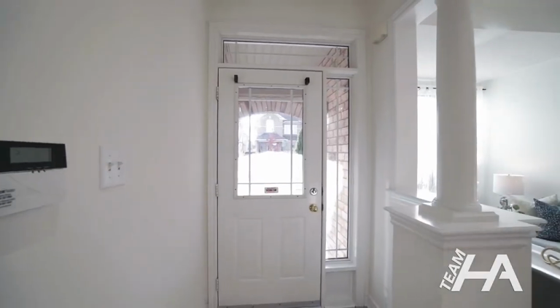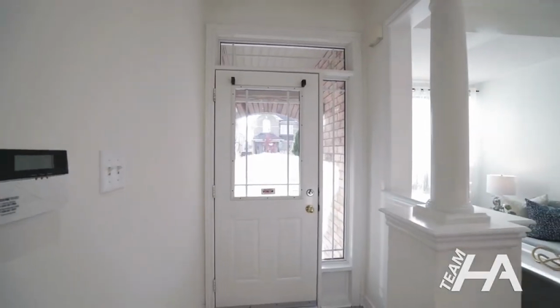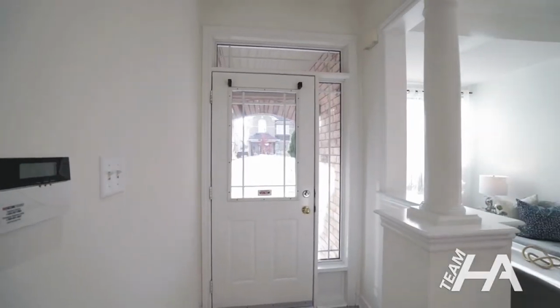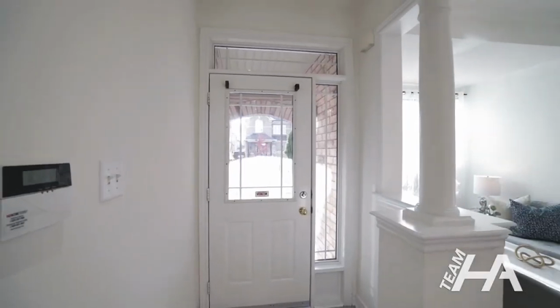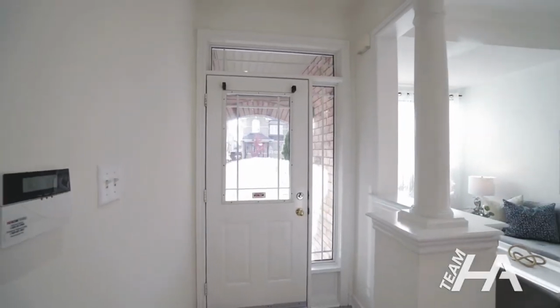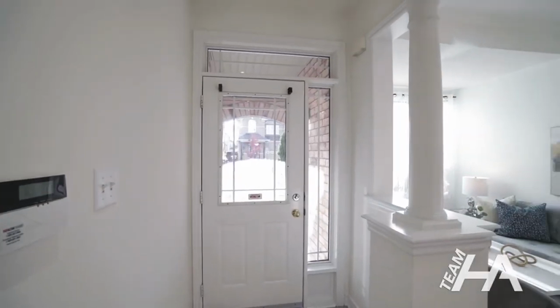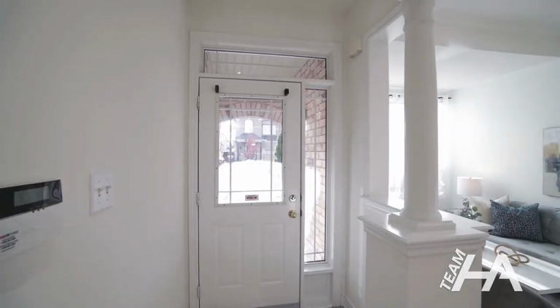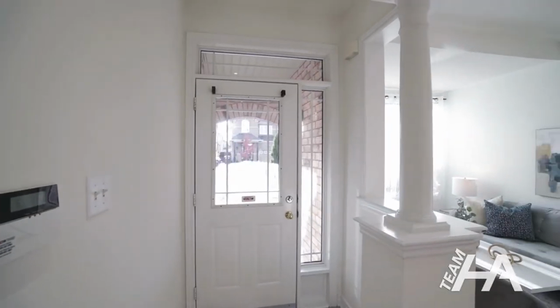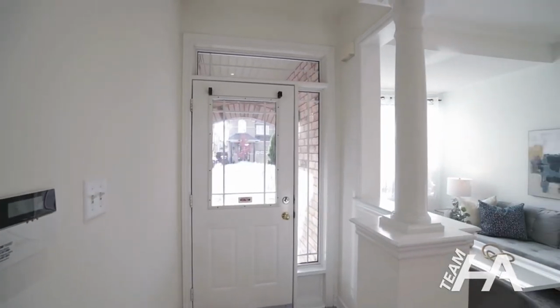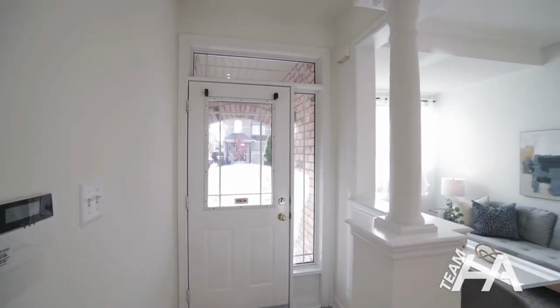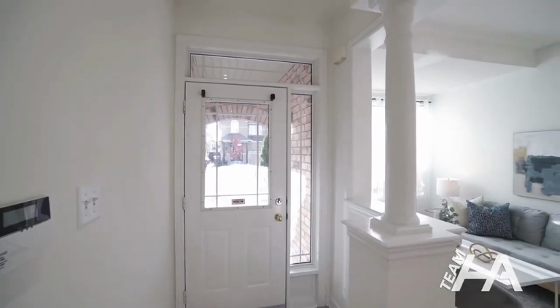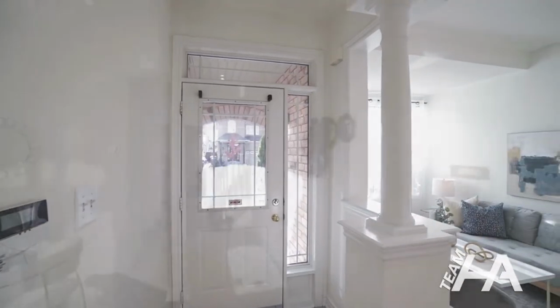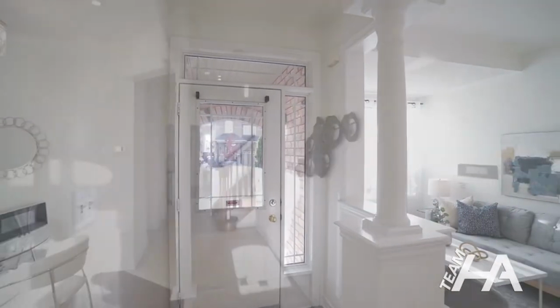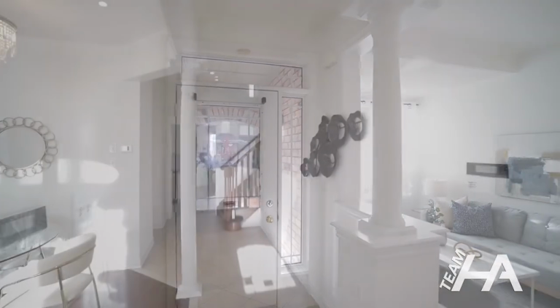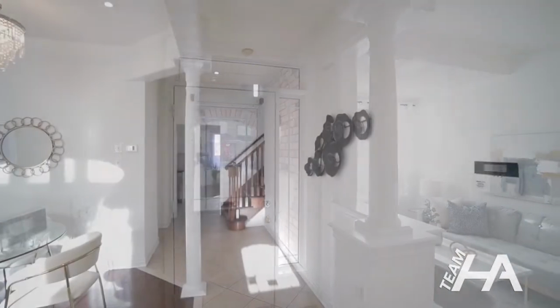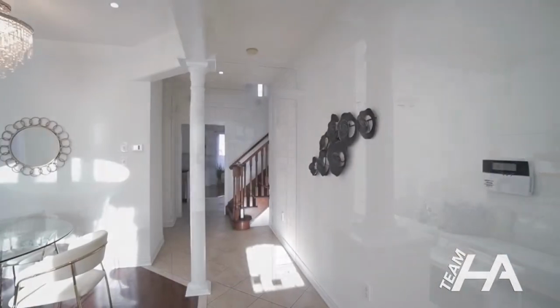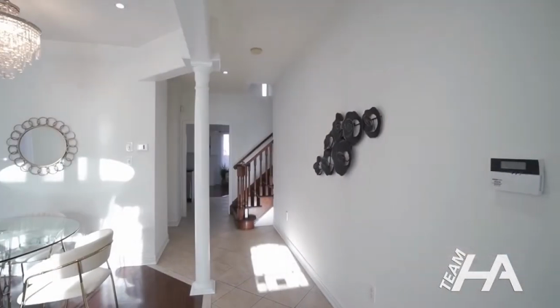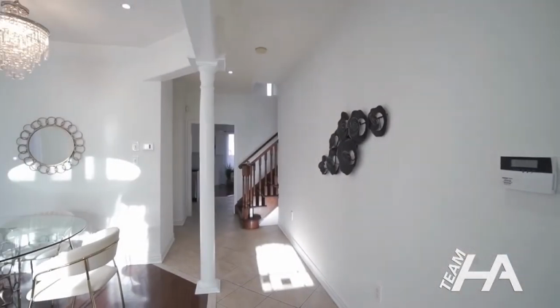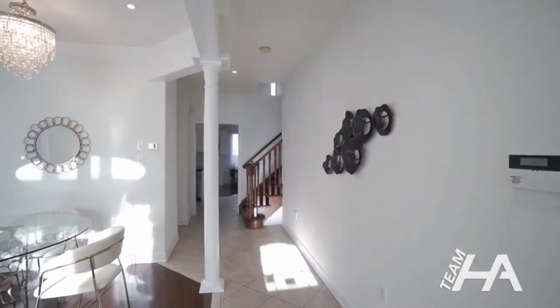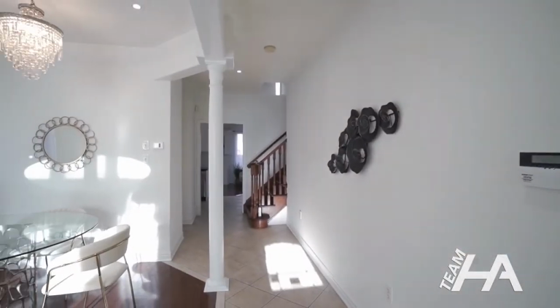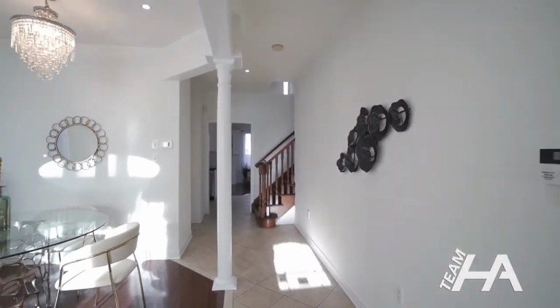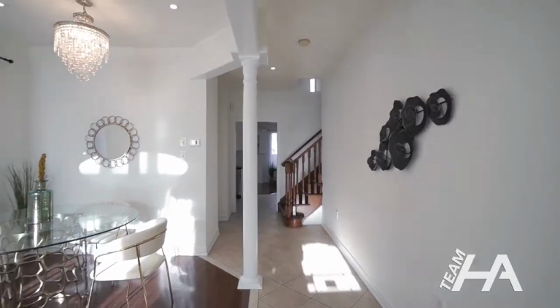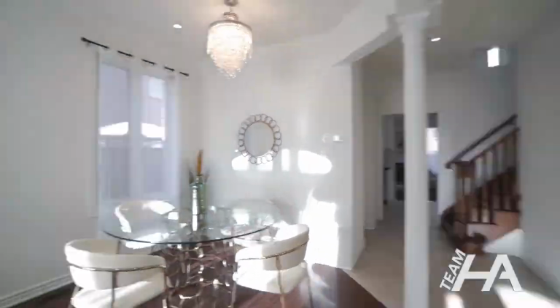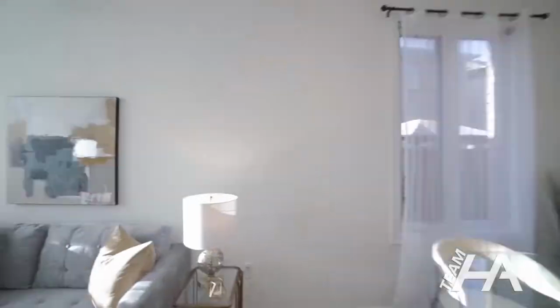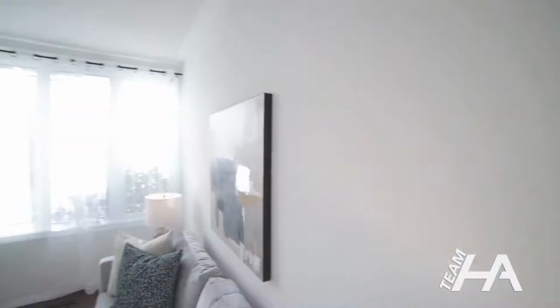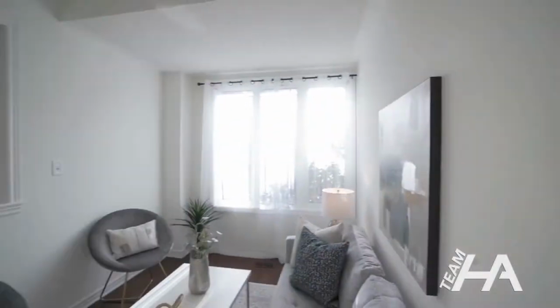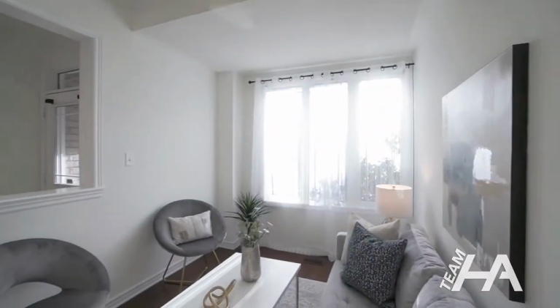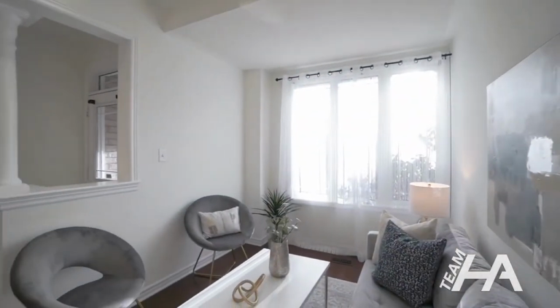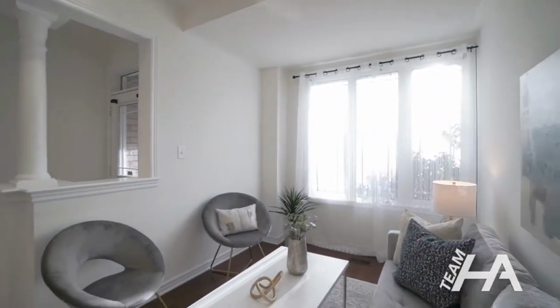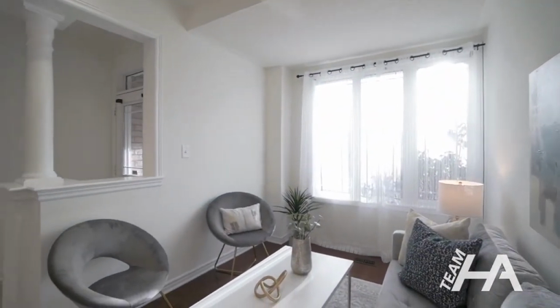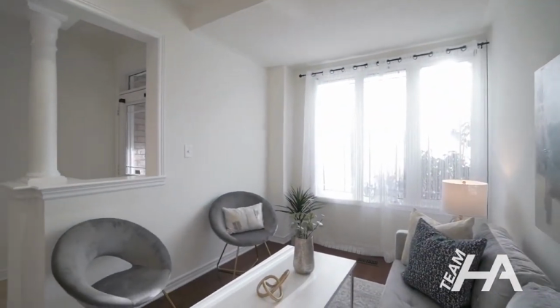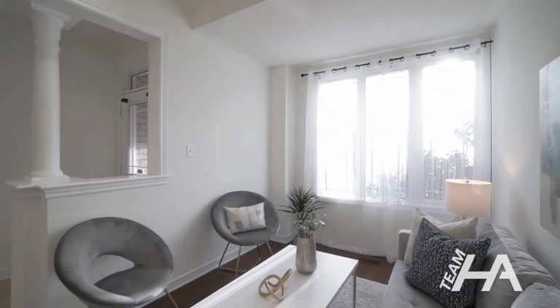Enjoy the elegant nine-foot ceiling on the main floor with separate living and family rooms and hallways throughout.